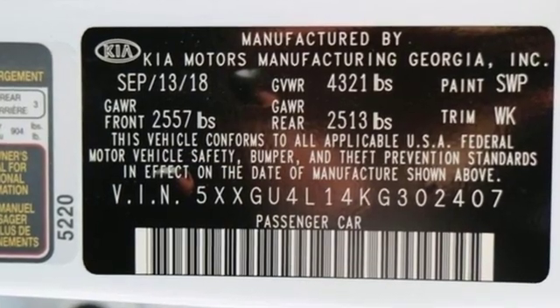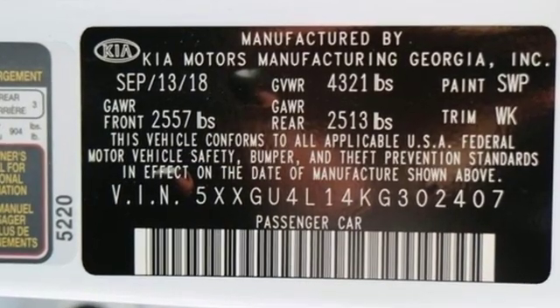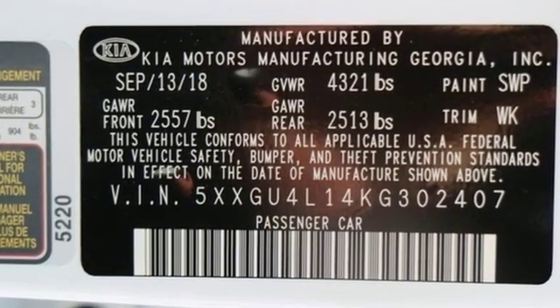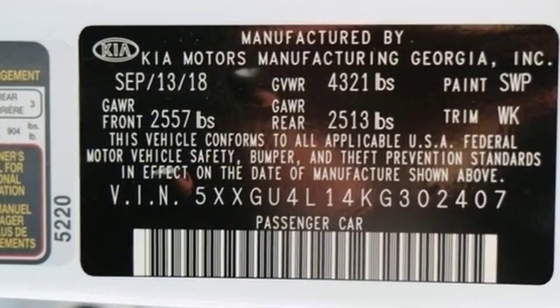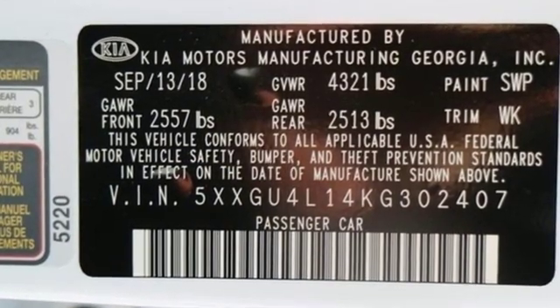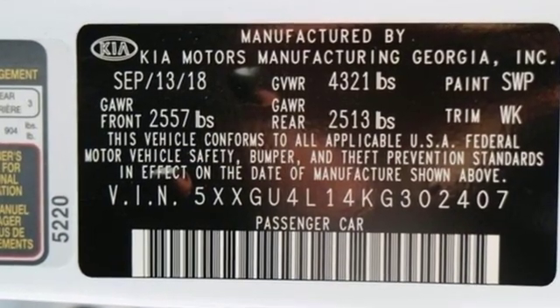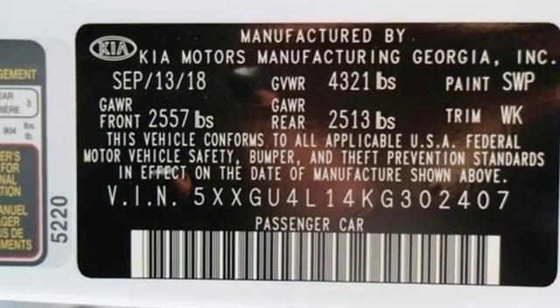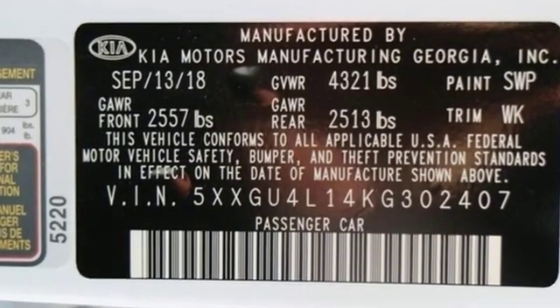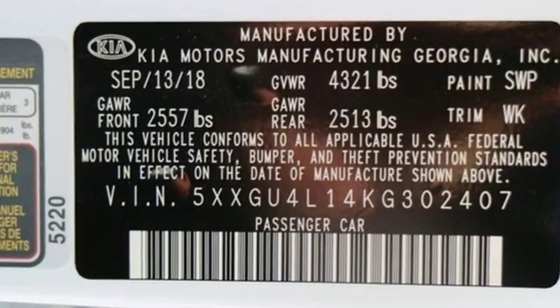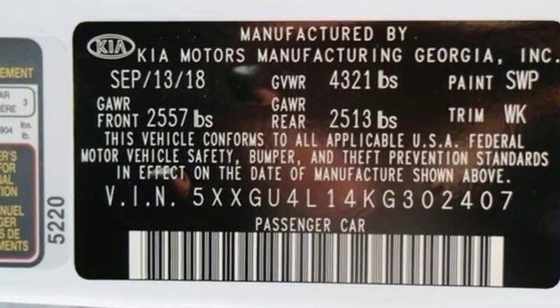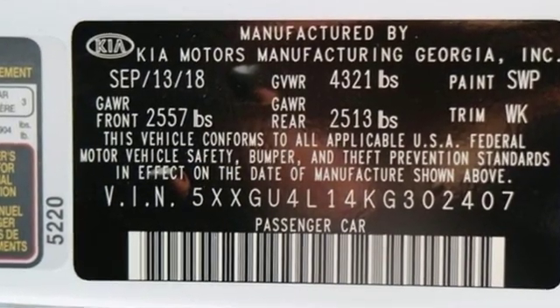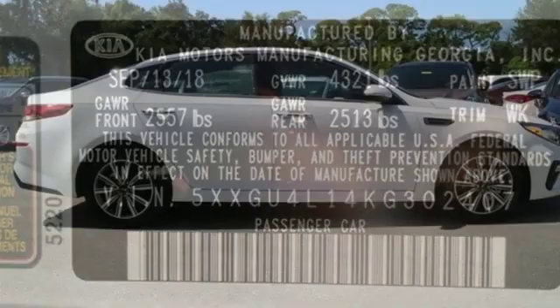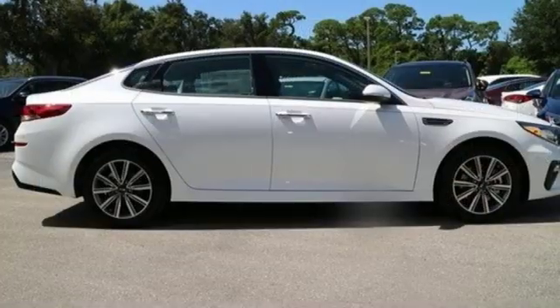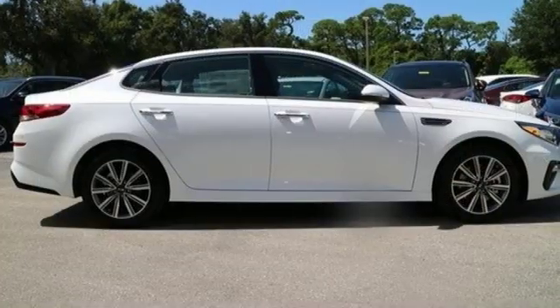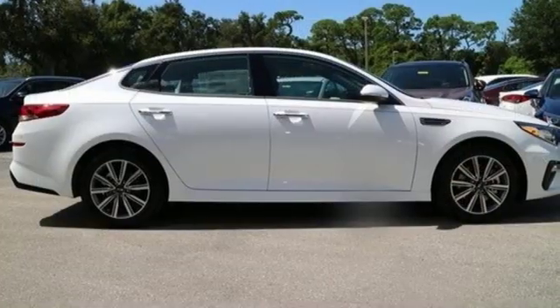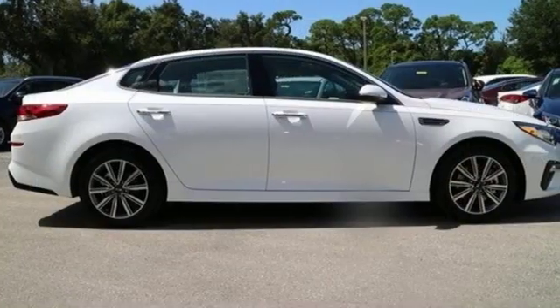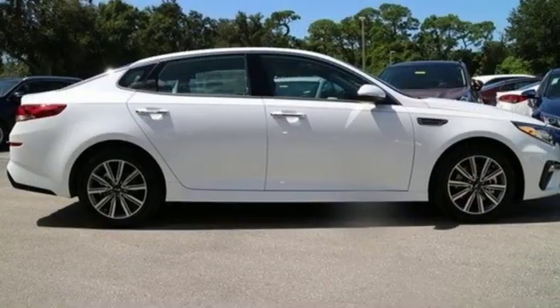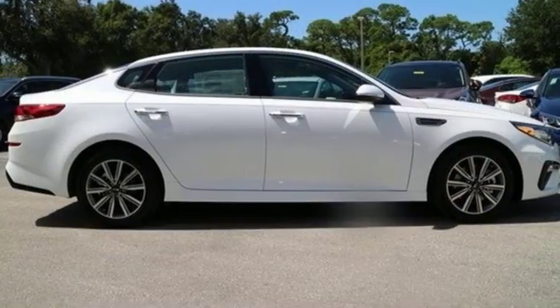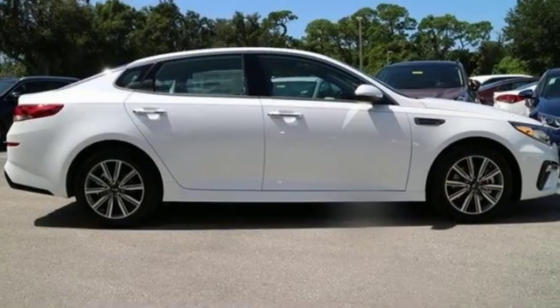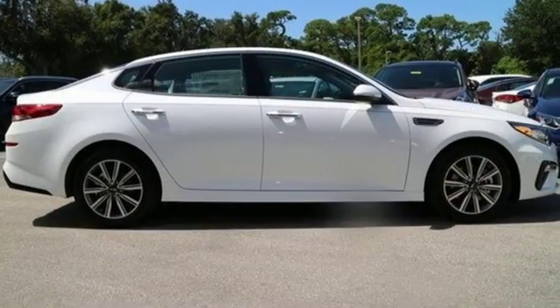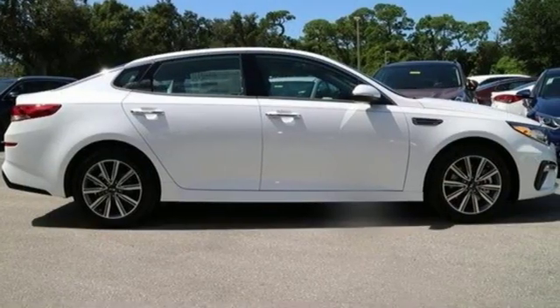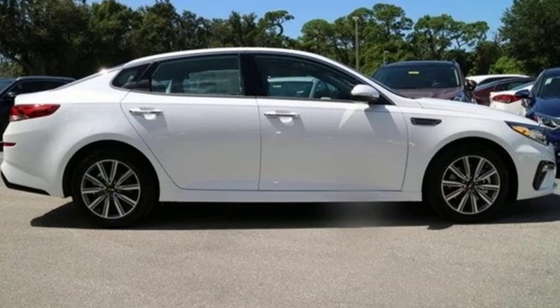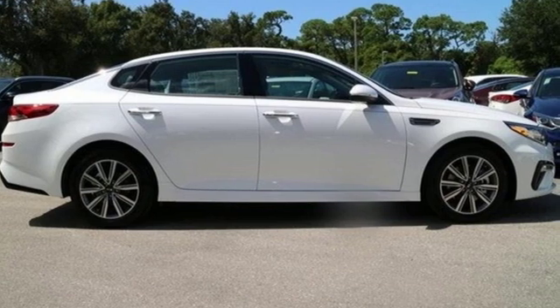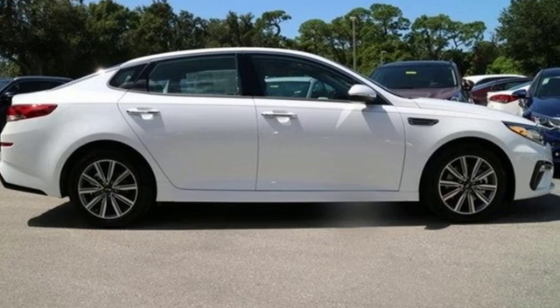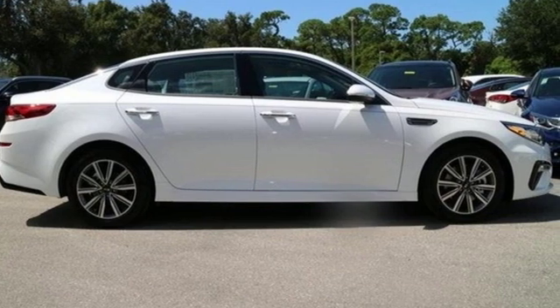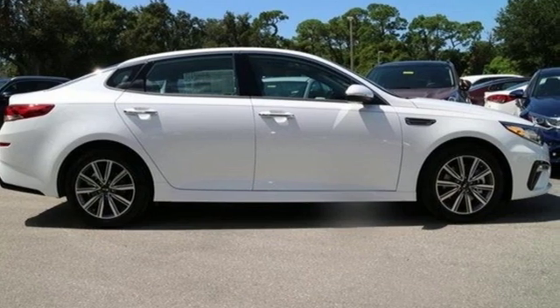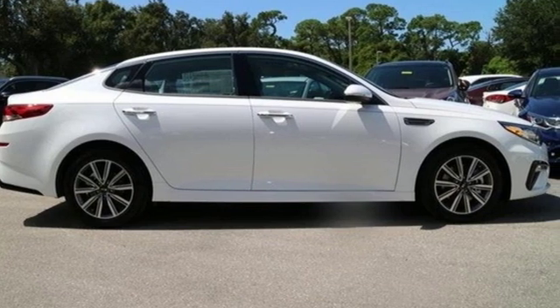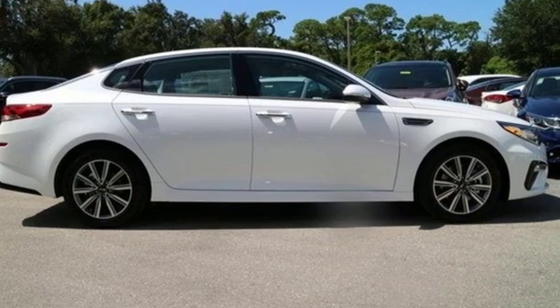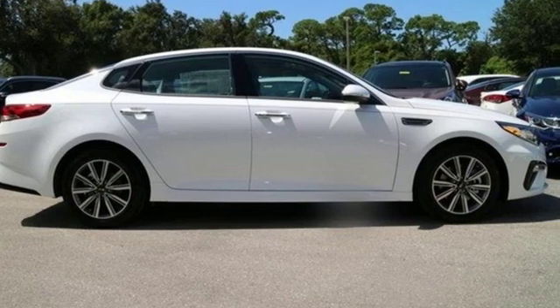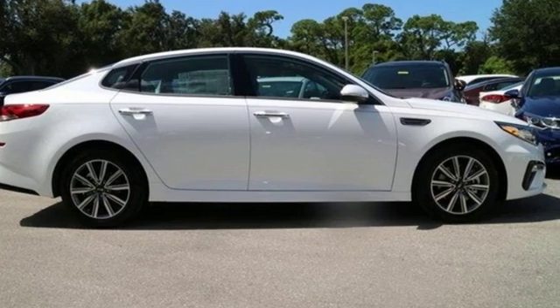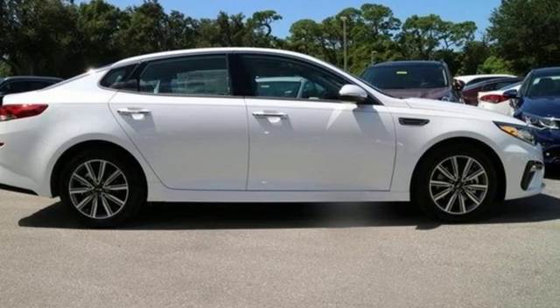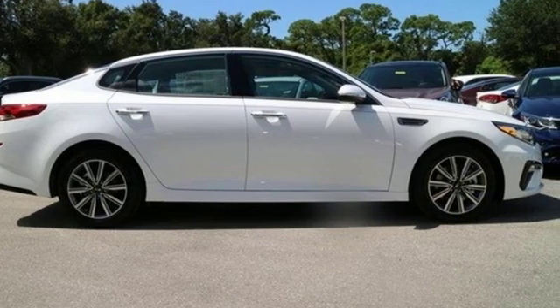Kia — designed for fun, driven for thrills. The time is now. See it for yourself today.